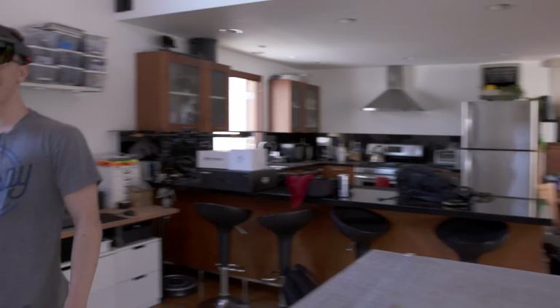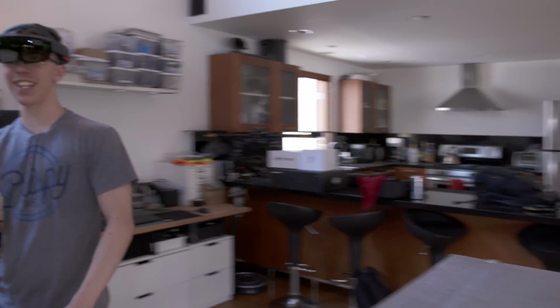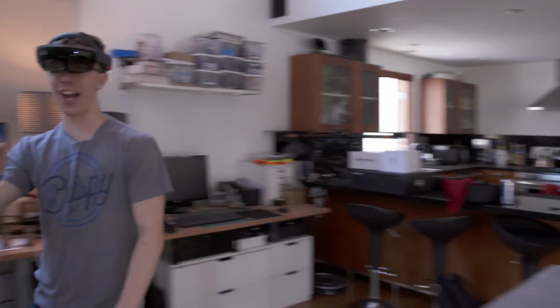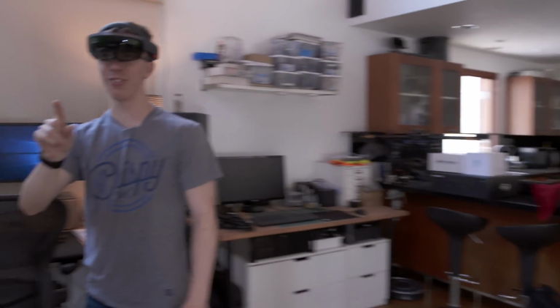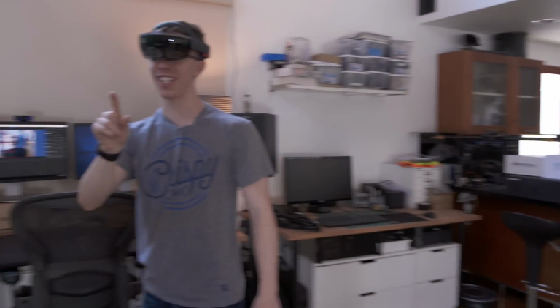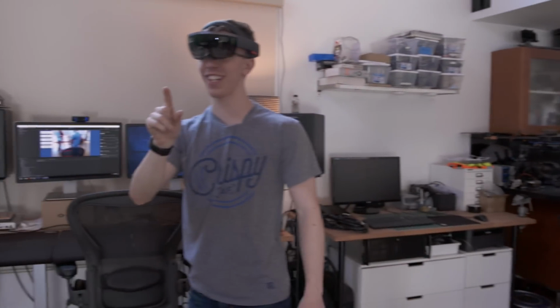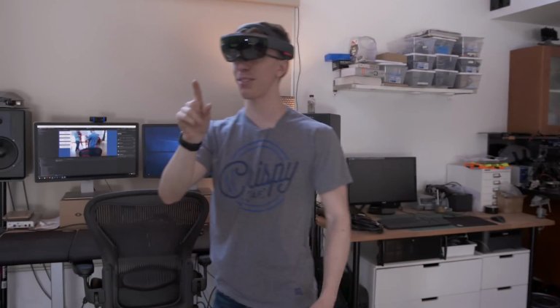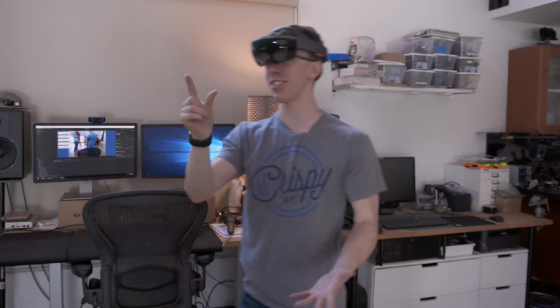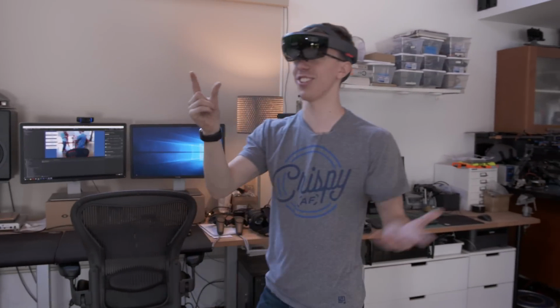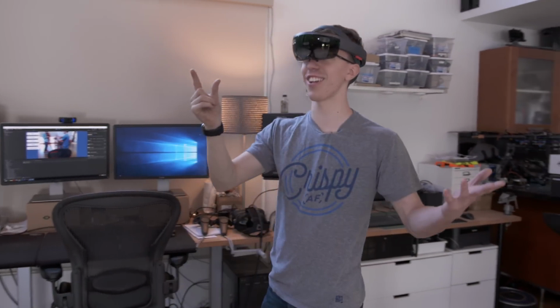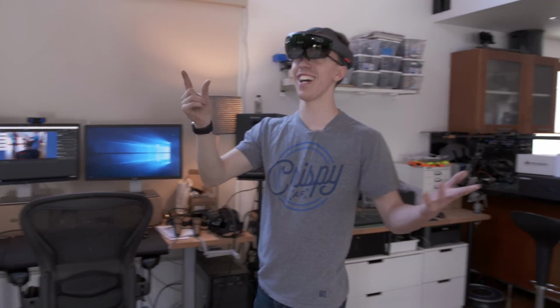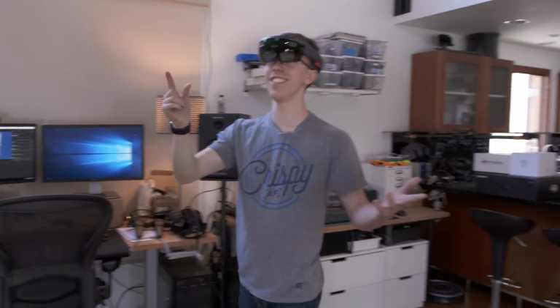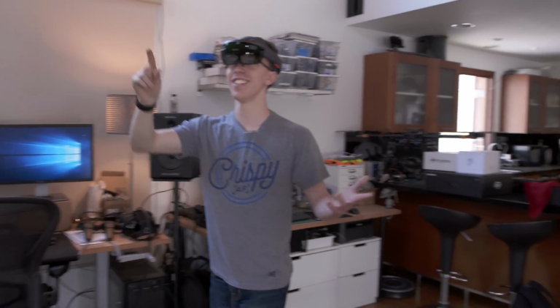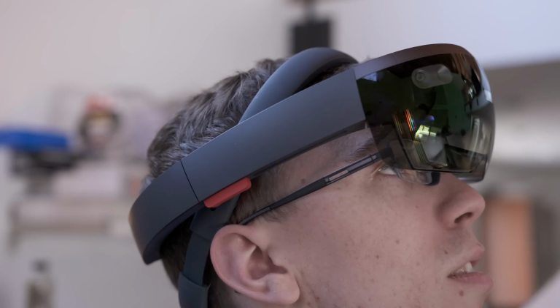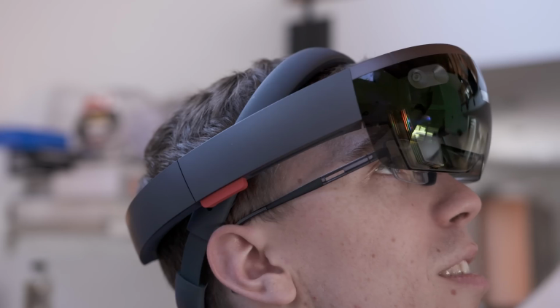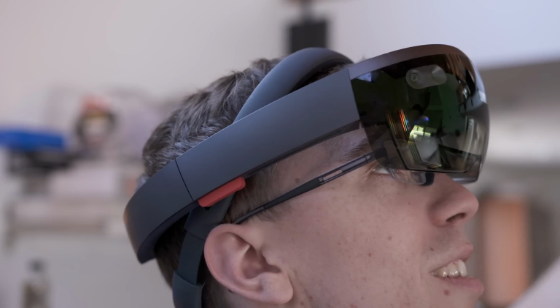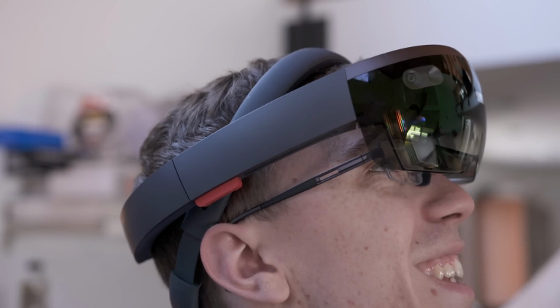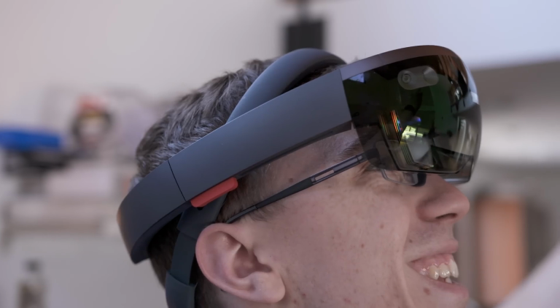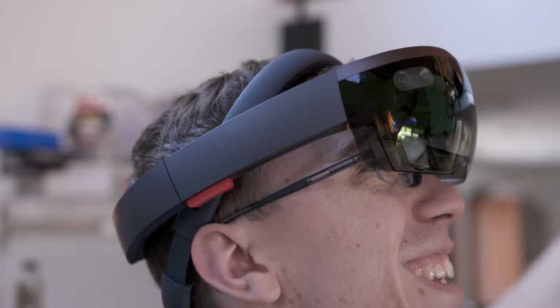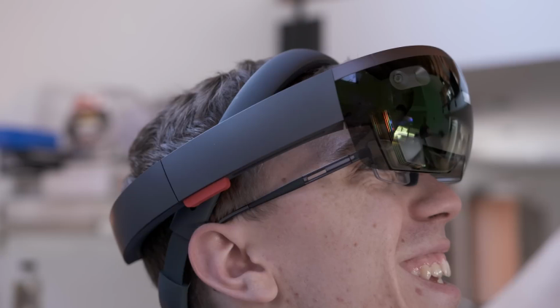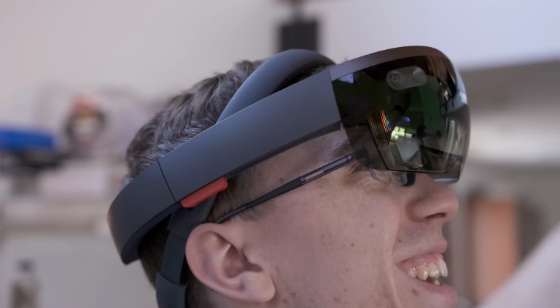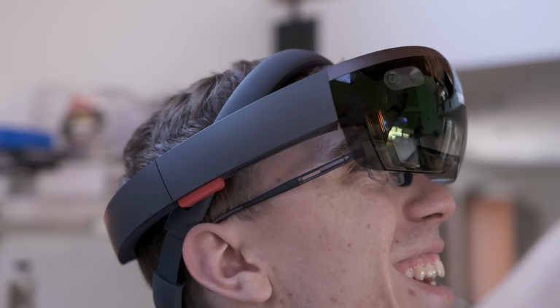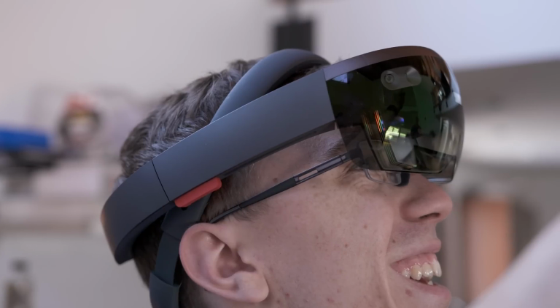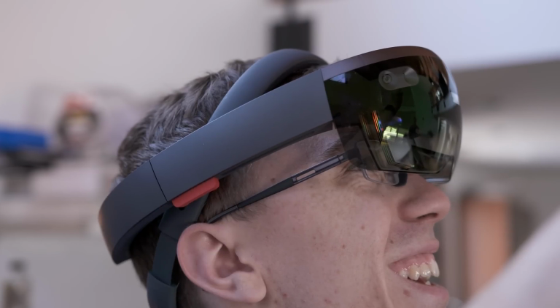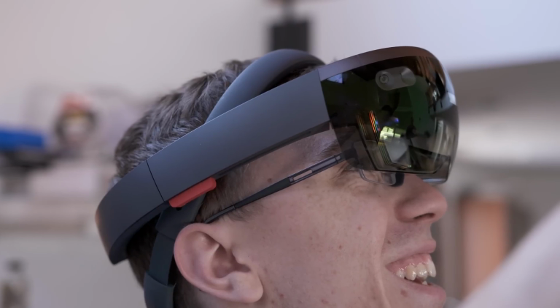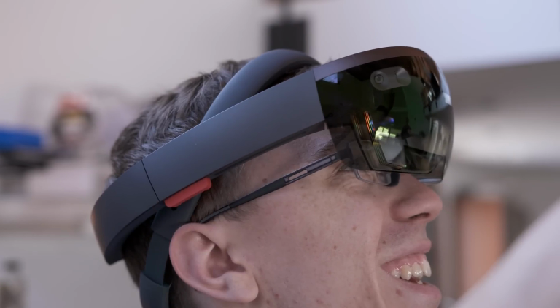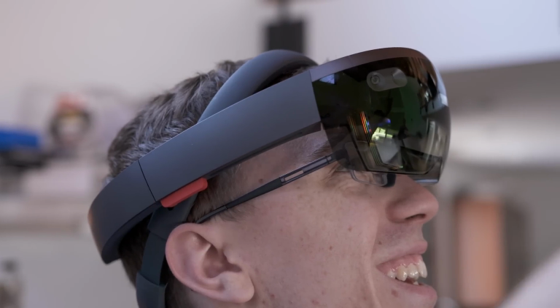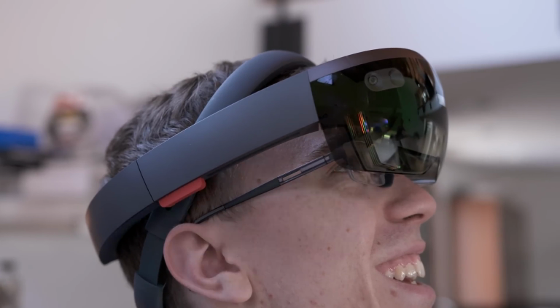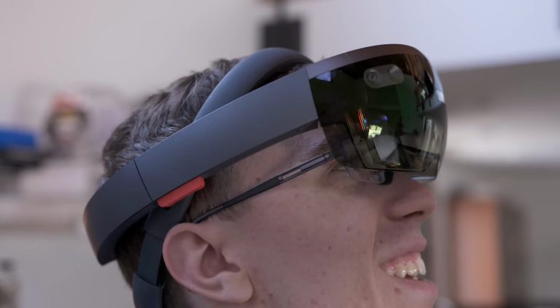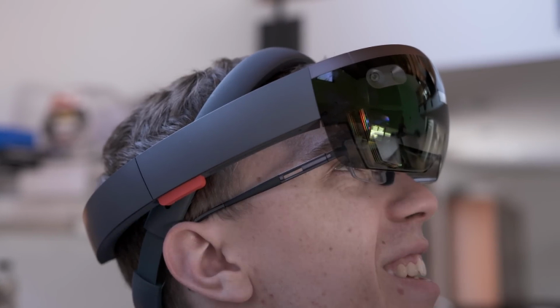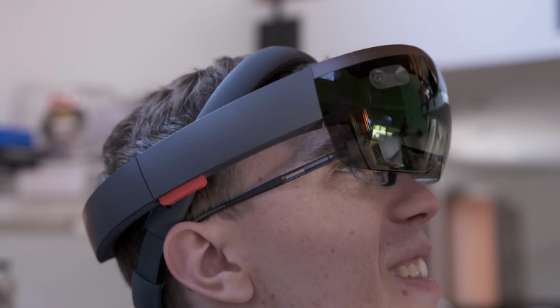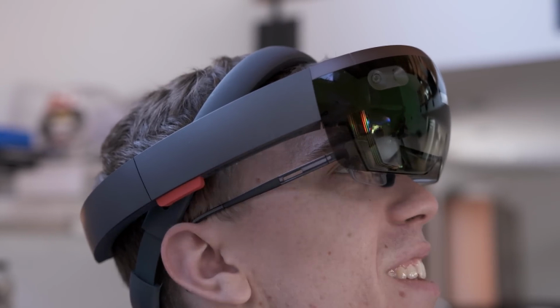I just think of how ridiculous I must look right now. Hey guys, this is Austin. Is the Microsoft HoloLens the future?